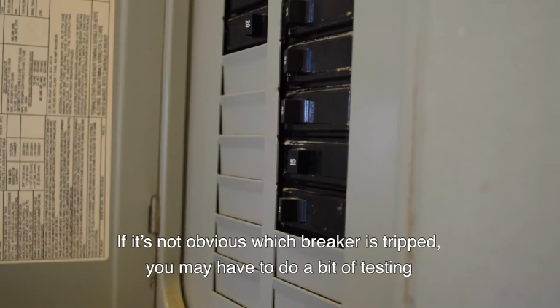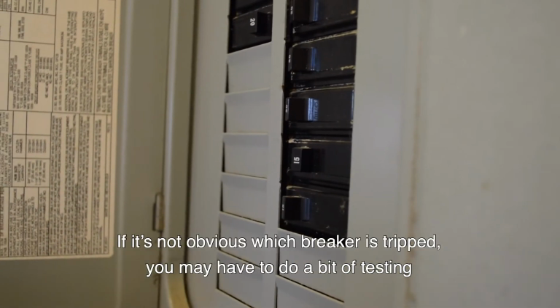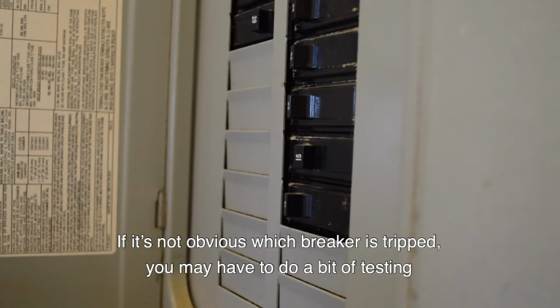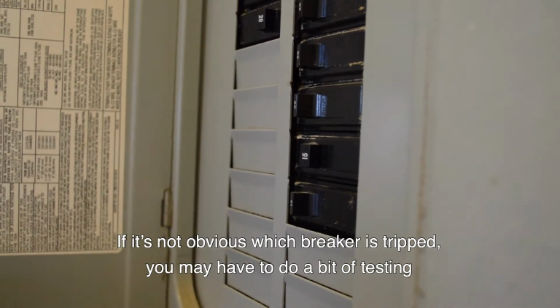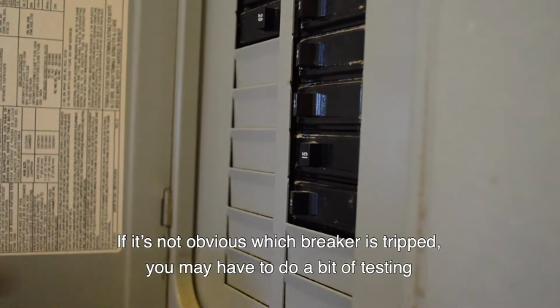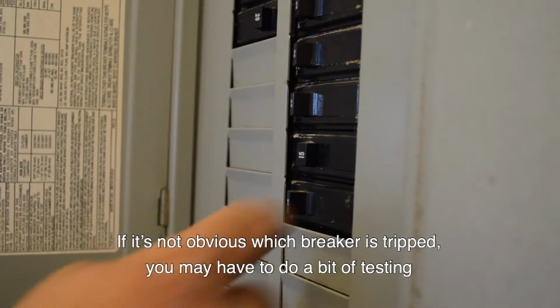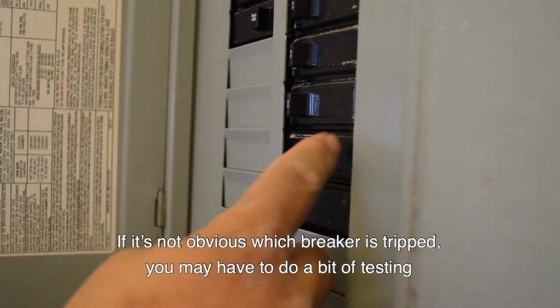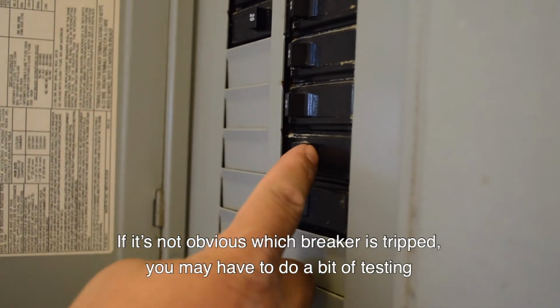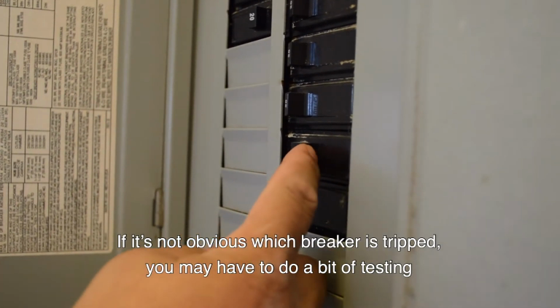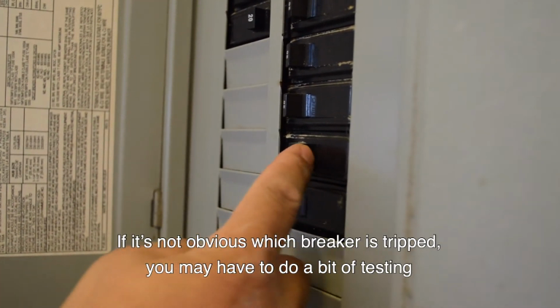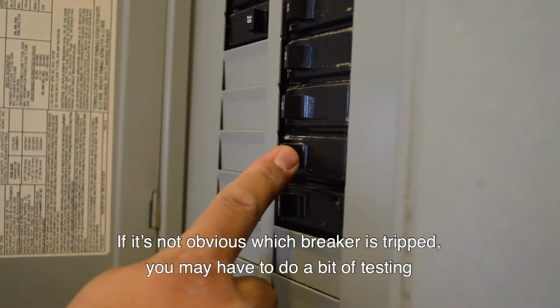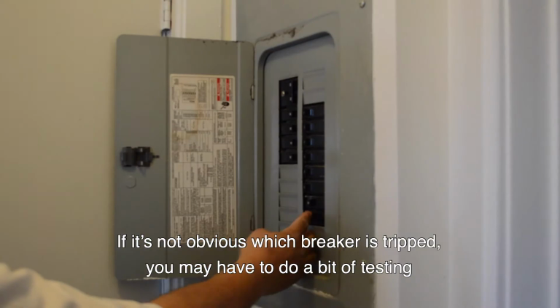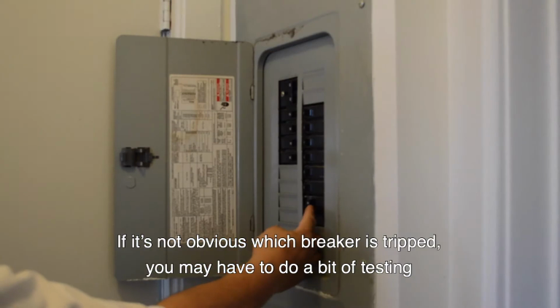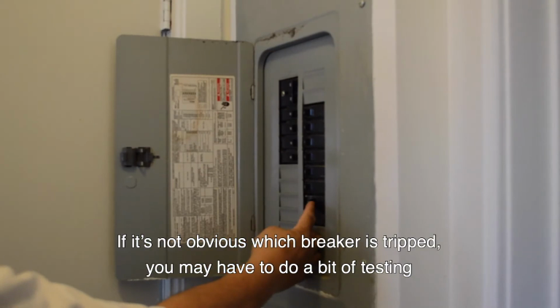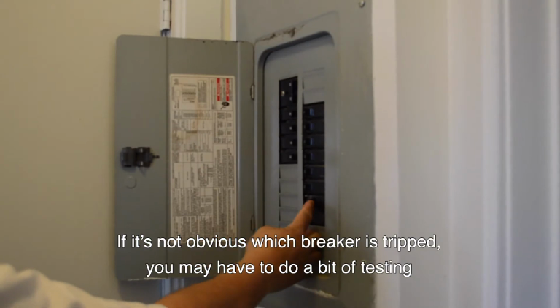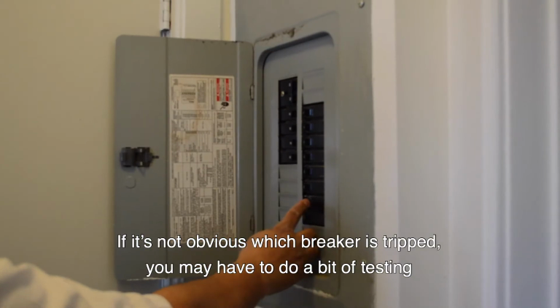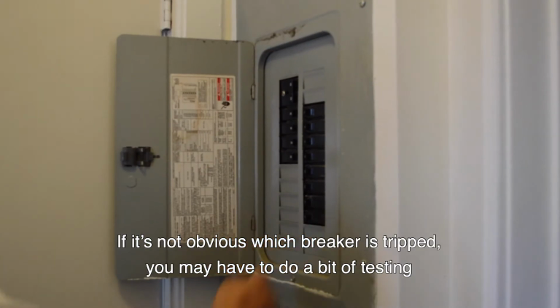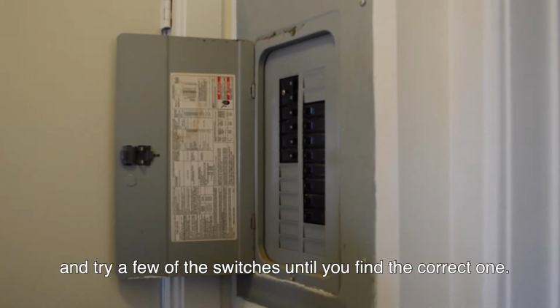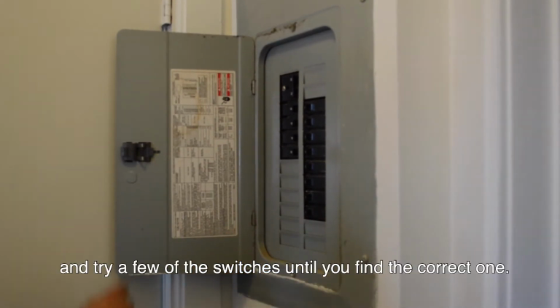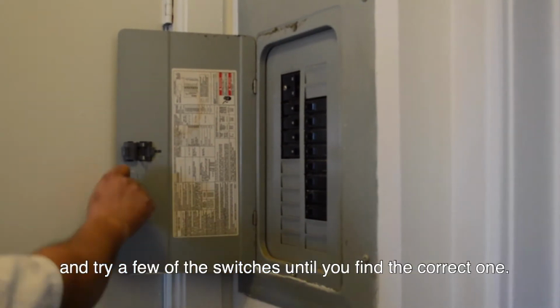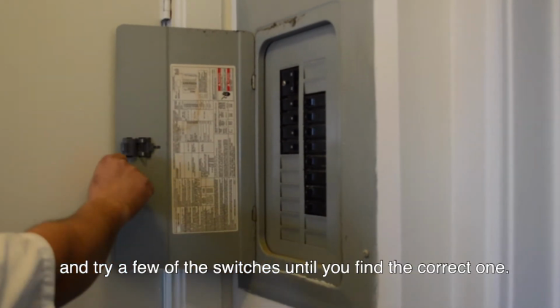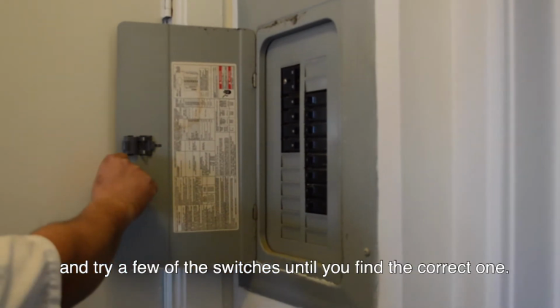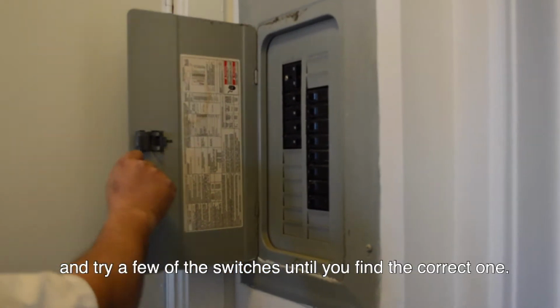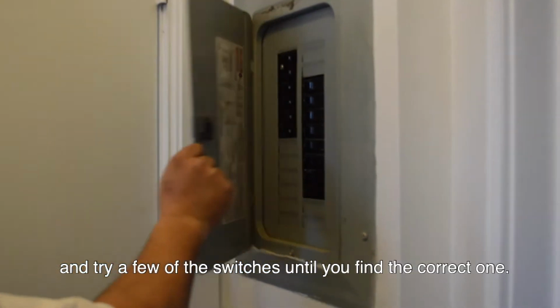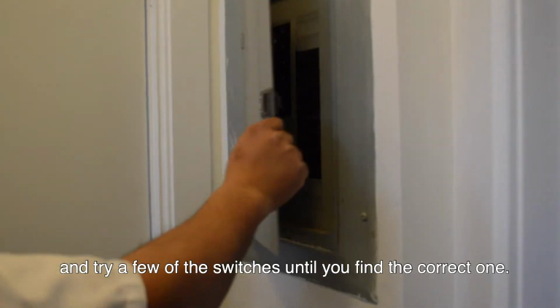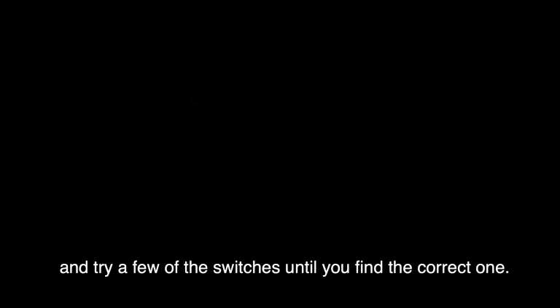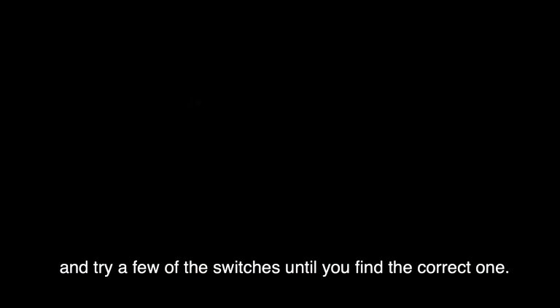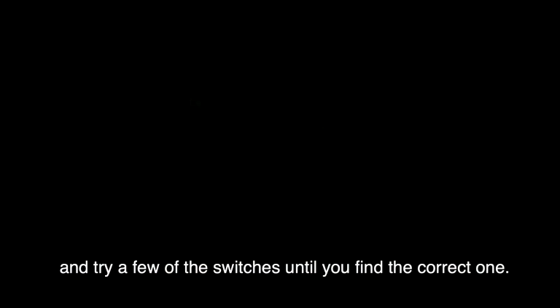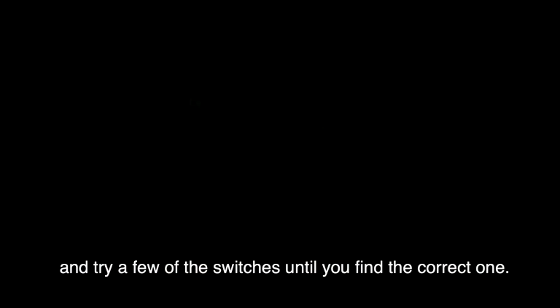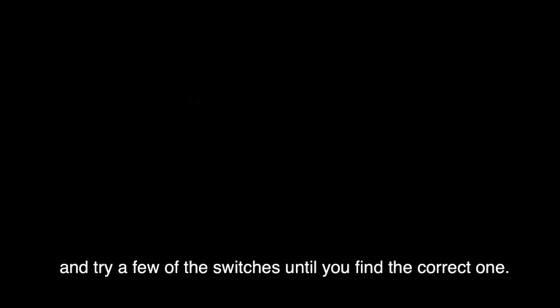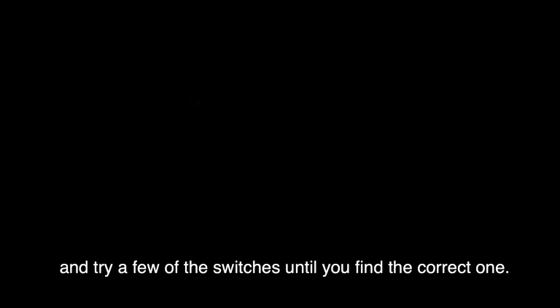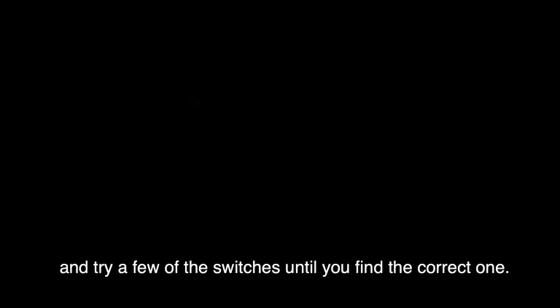If it's not obvious which breaker has tripped, you may have to do a bit of testing and try a few of the switches until you find the correct one.